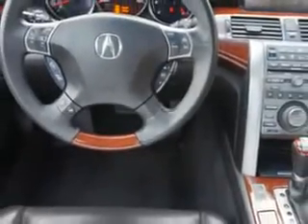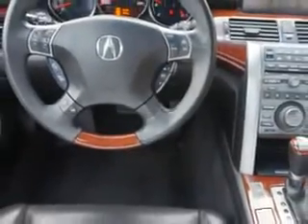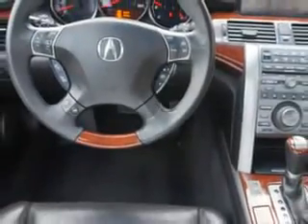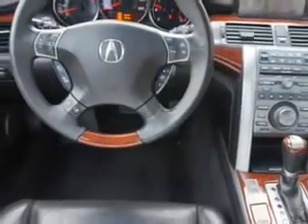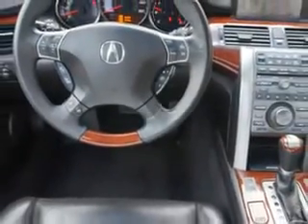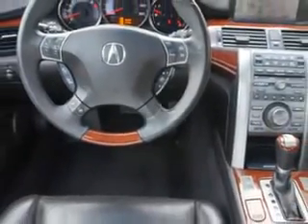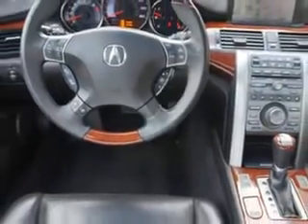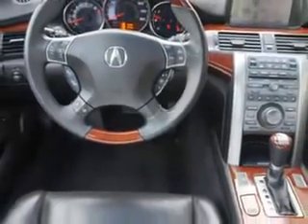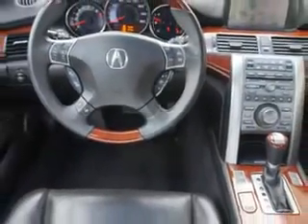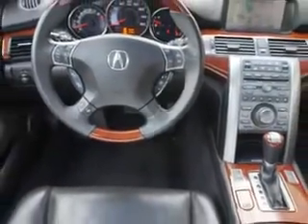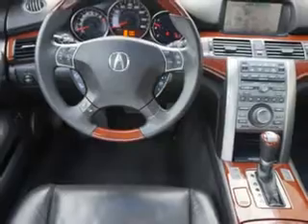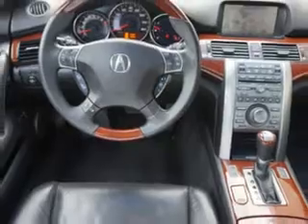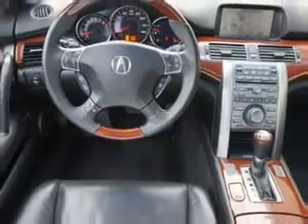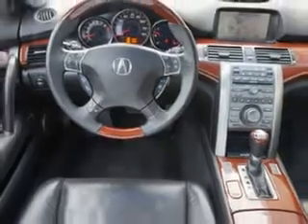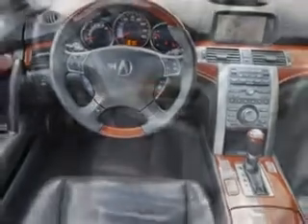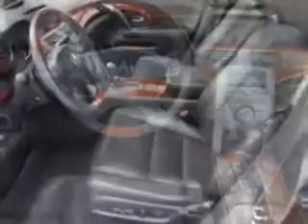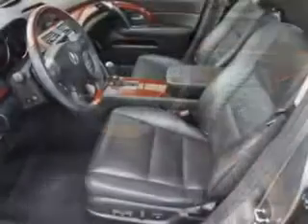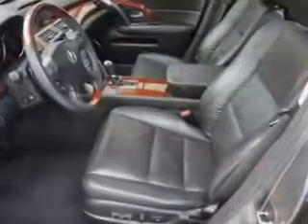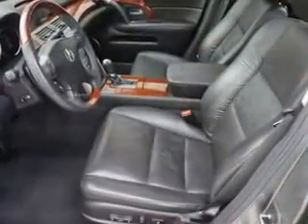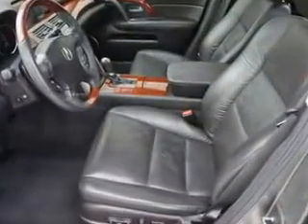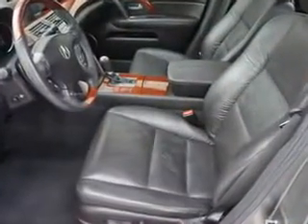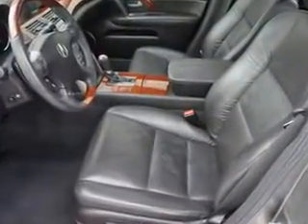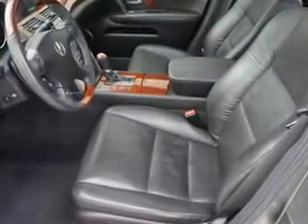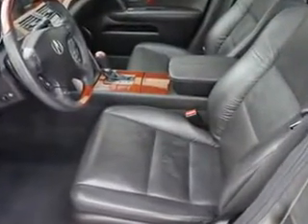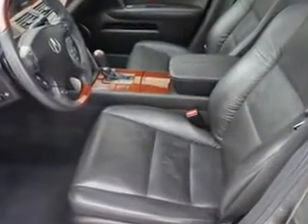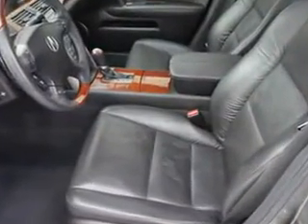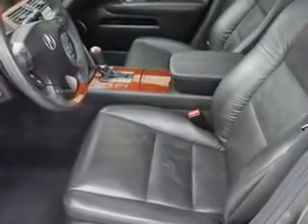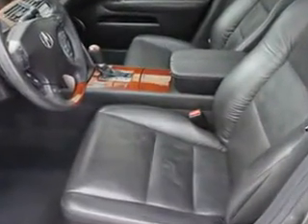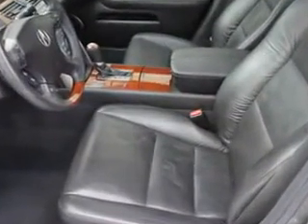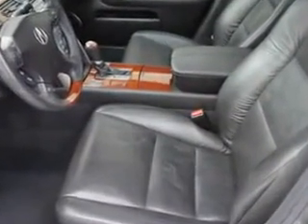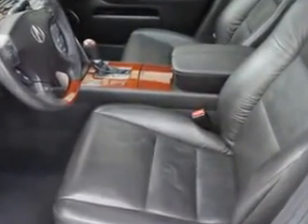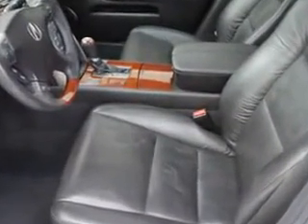Enjoy the drive and have peace of mind in this 09 Acura RL. See us at Woodfield Acura today.